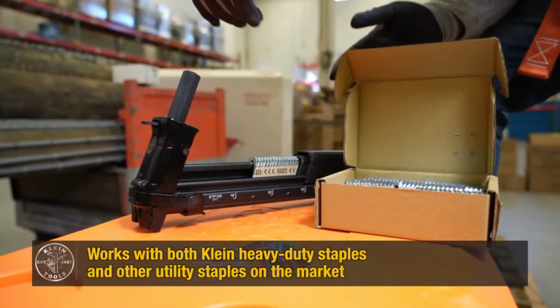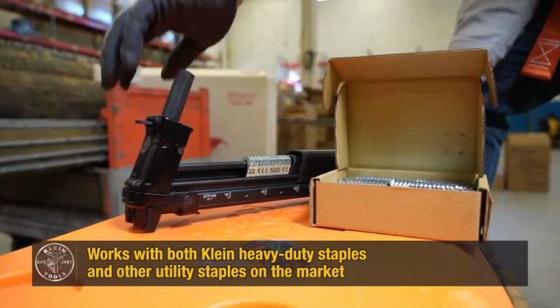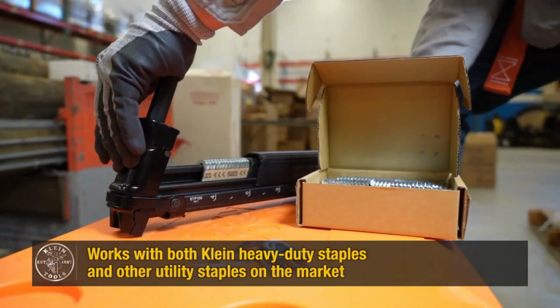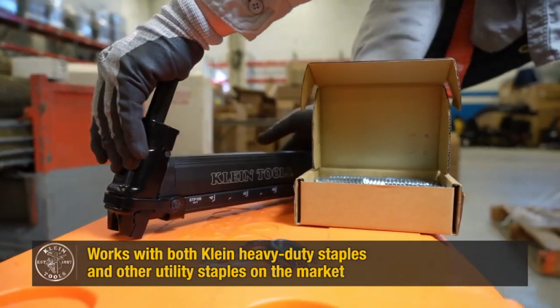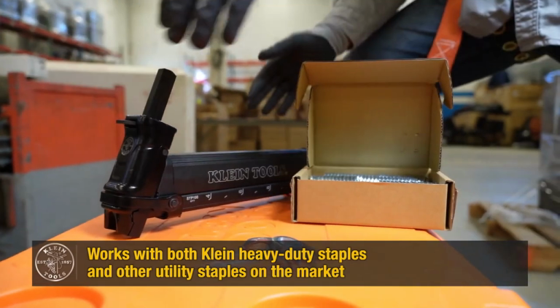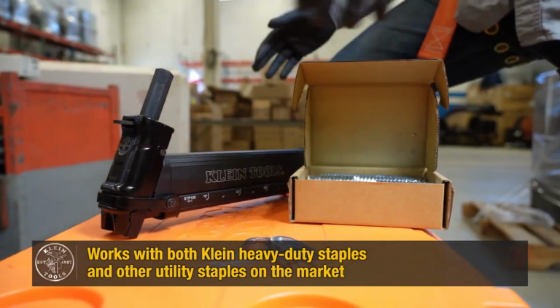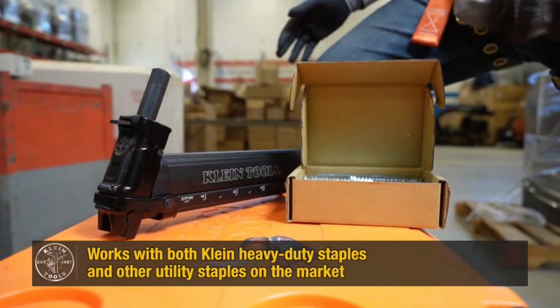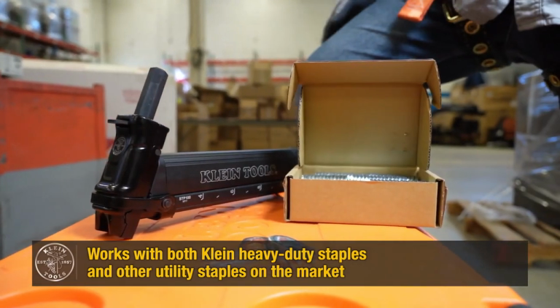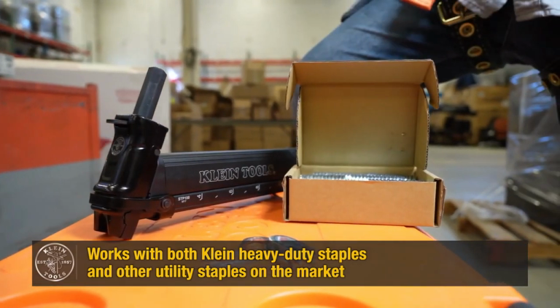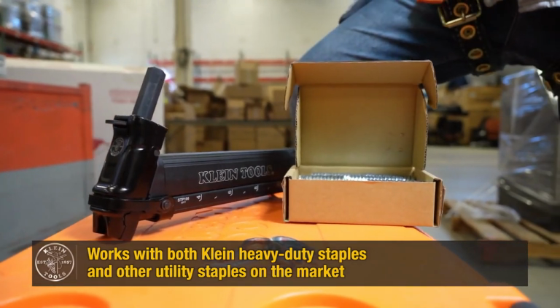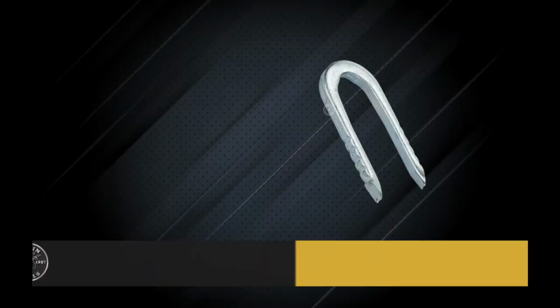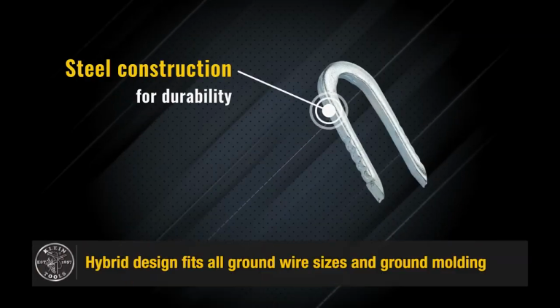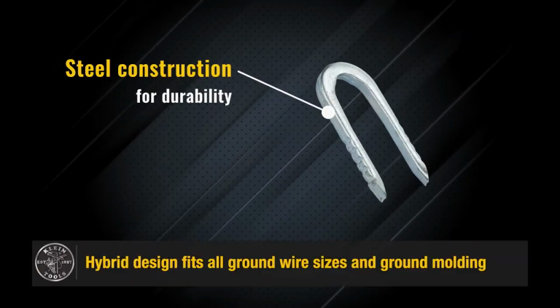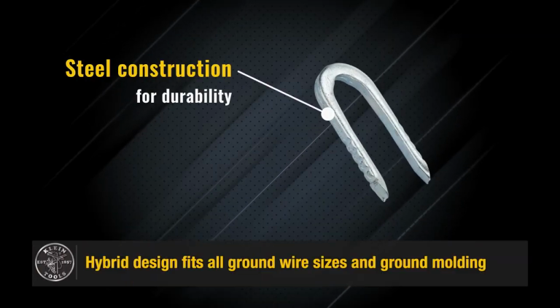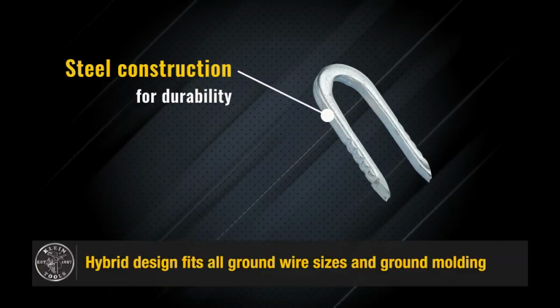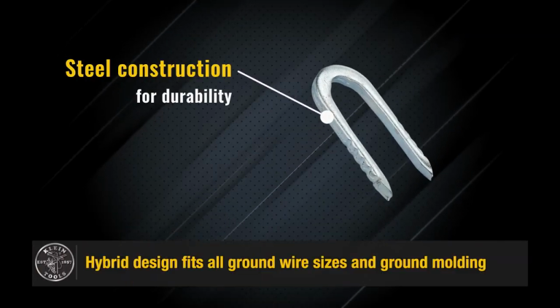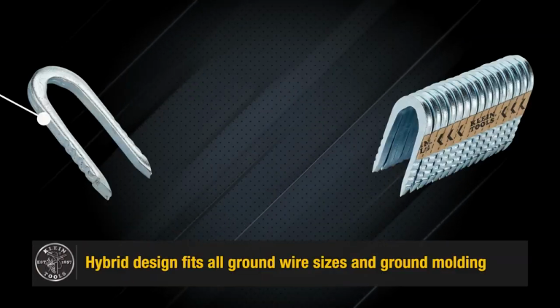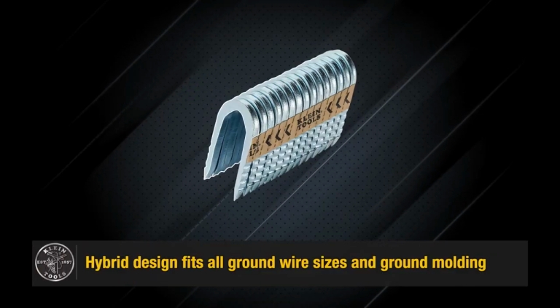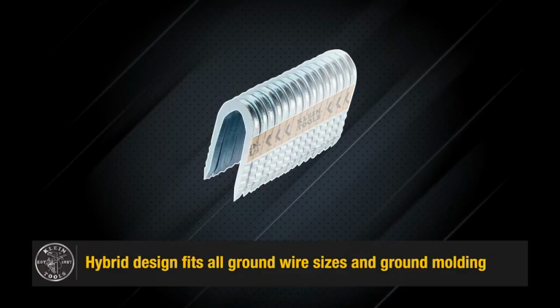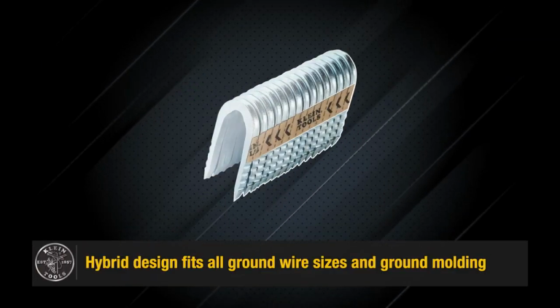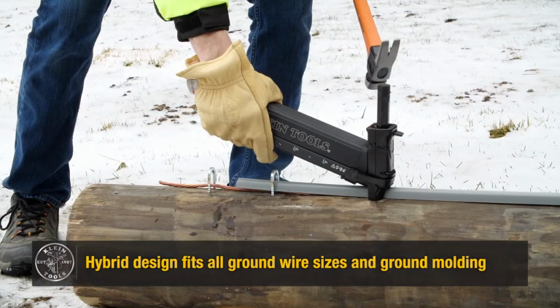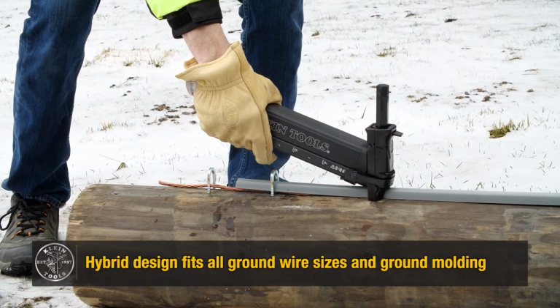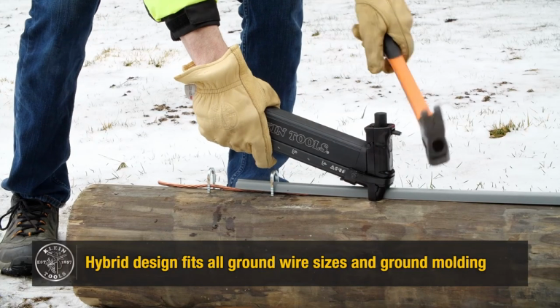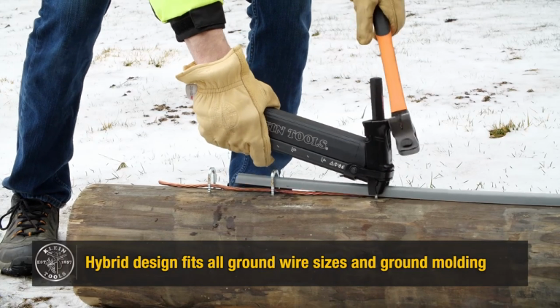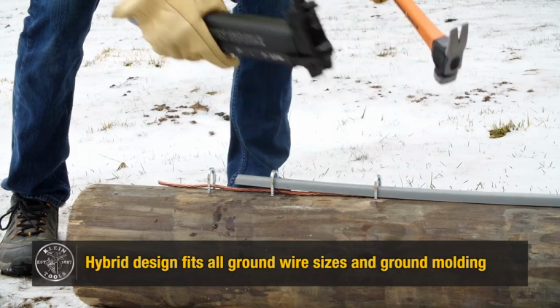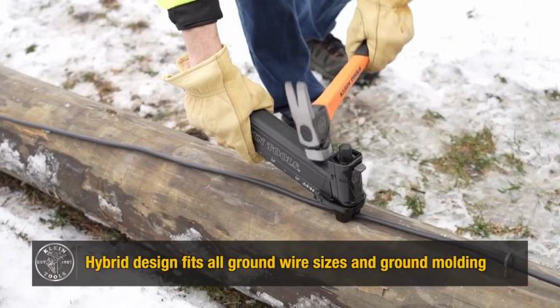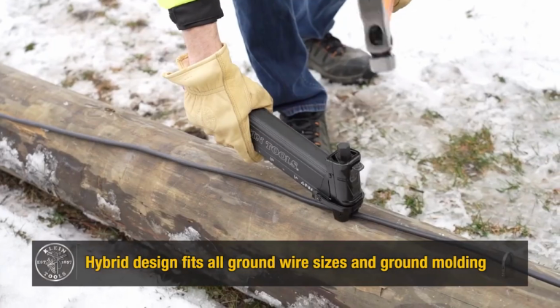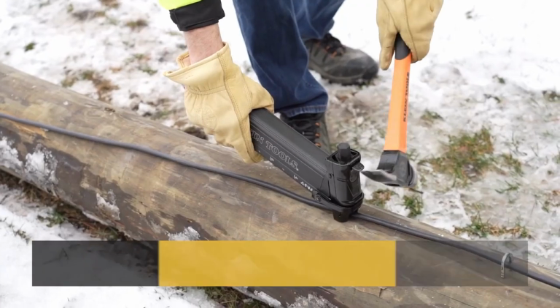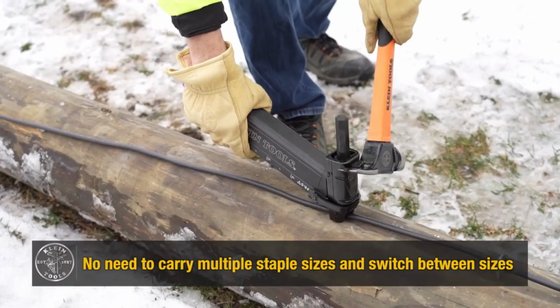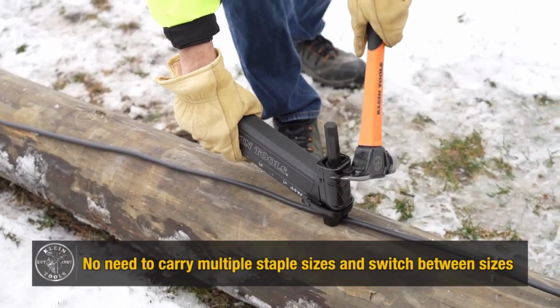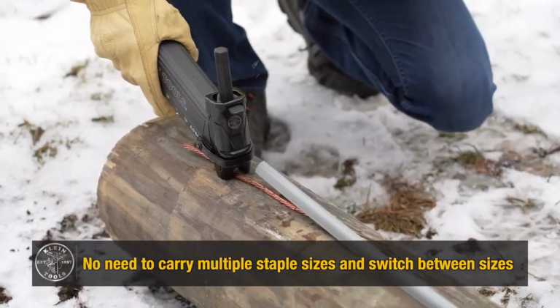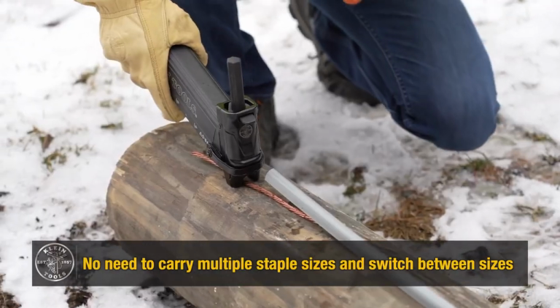By using Klein's utility staple starter, you can increase productivity, improve accuracy, and work comfortably for extended periods.